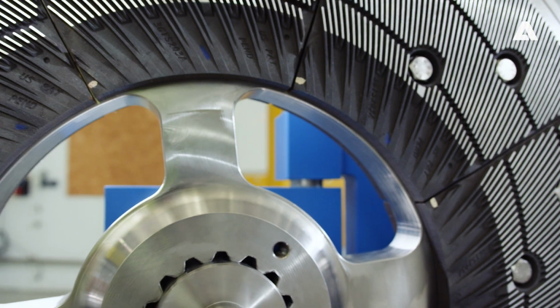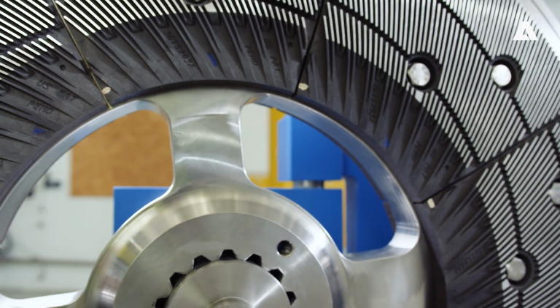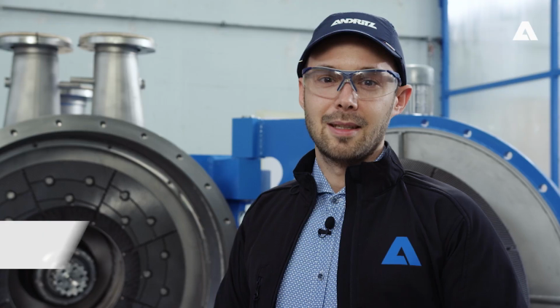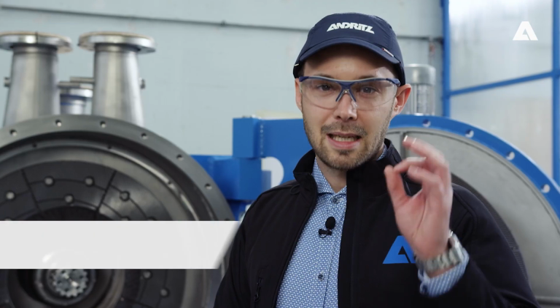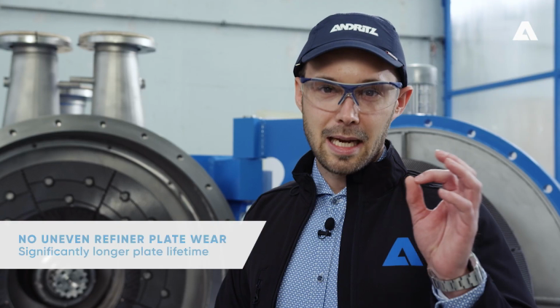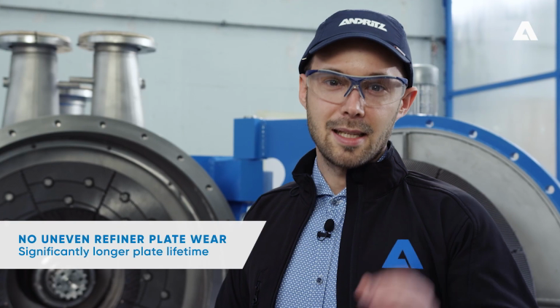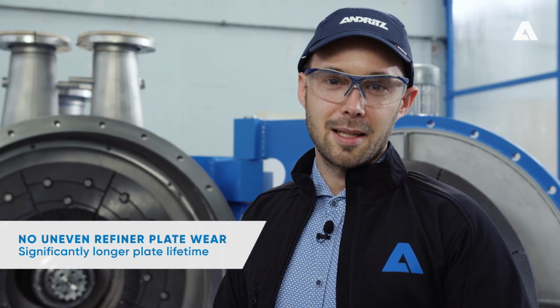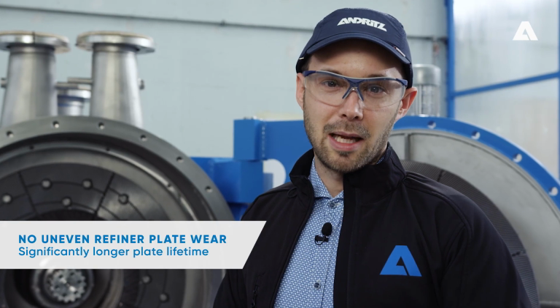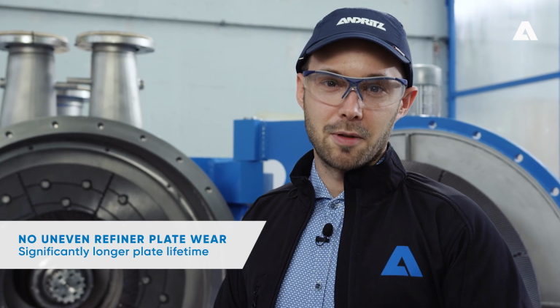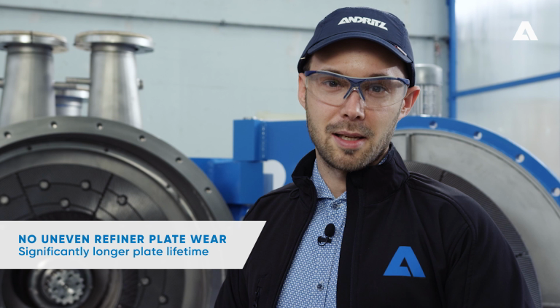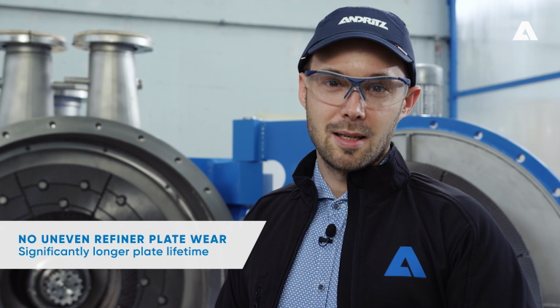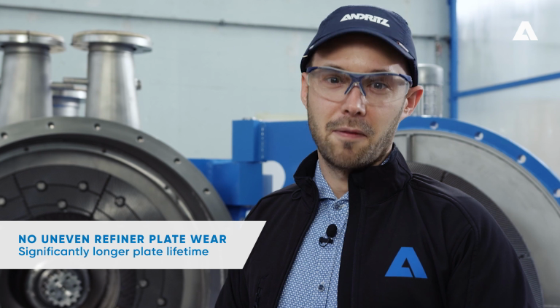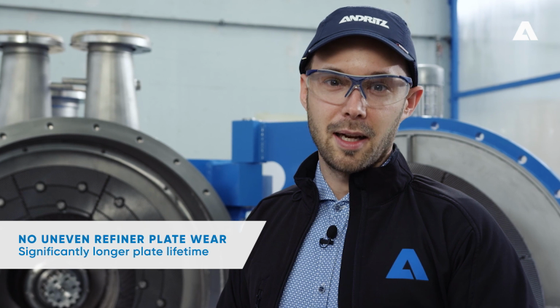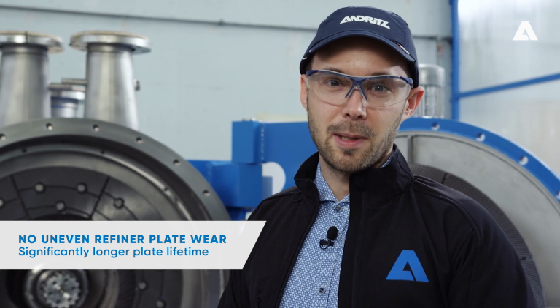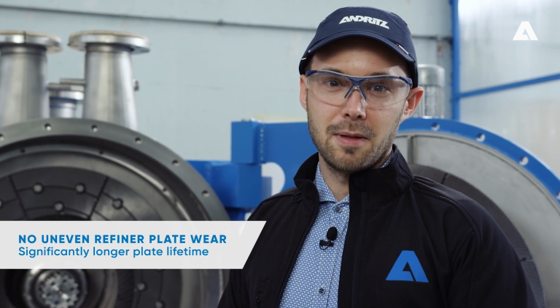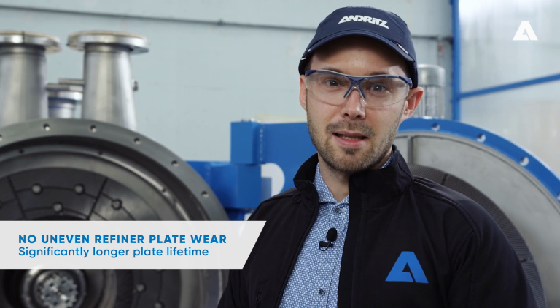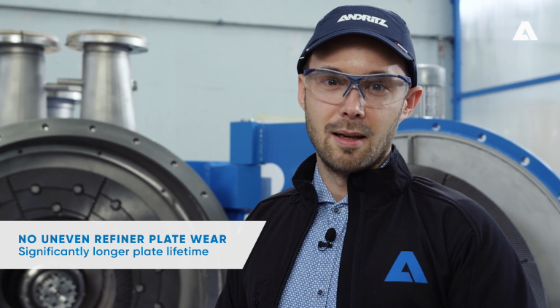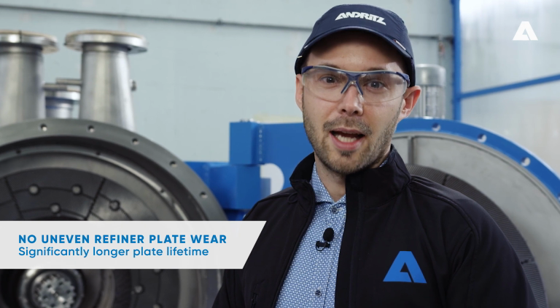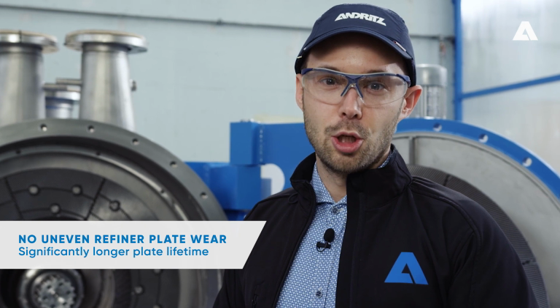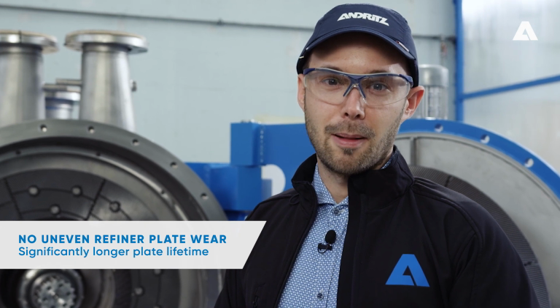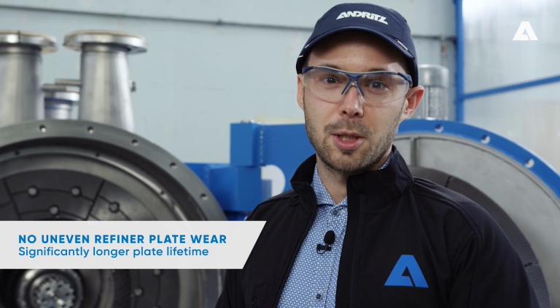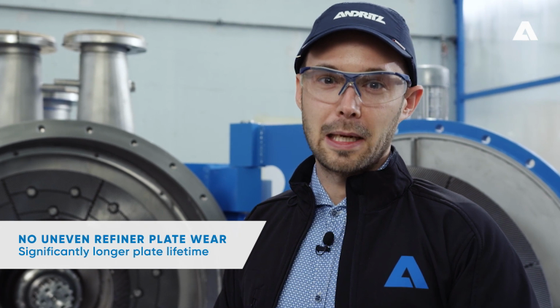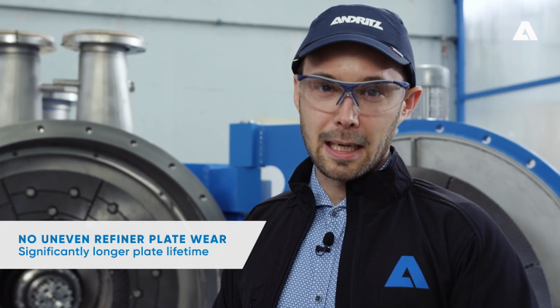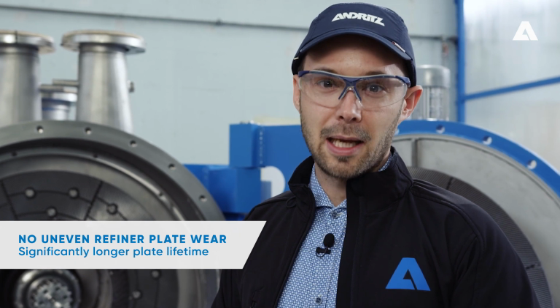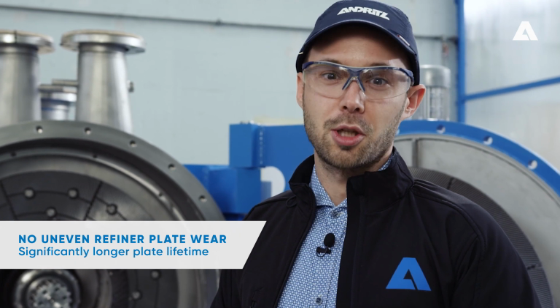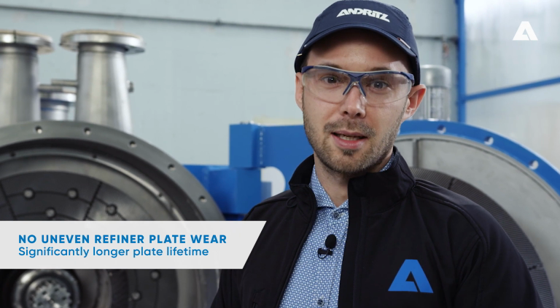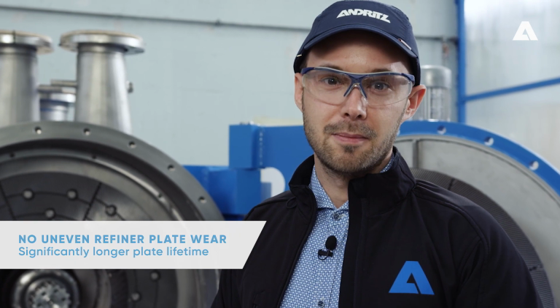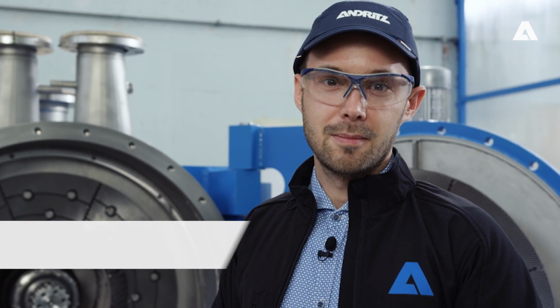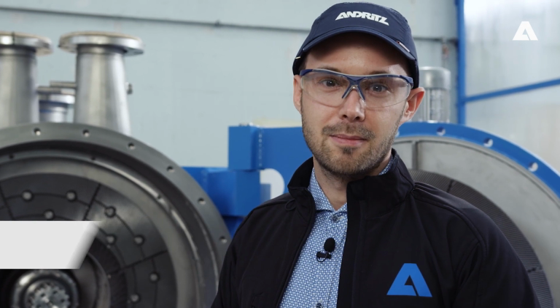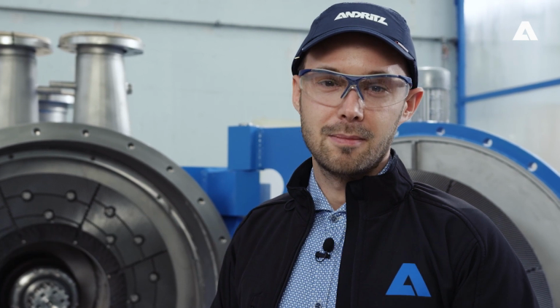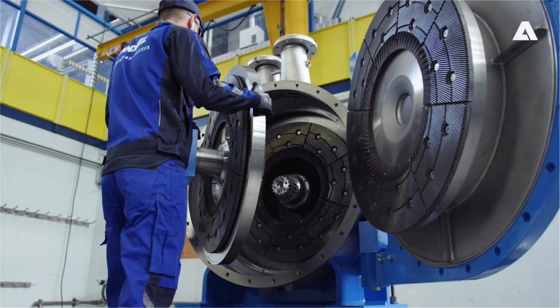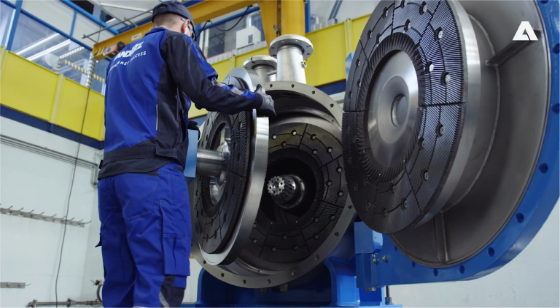No uneven wear on refiner plates — refiner experts know this is one of the keys to longer plate lifetime.